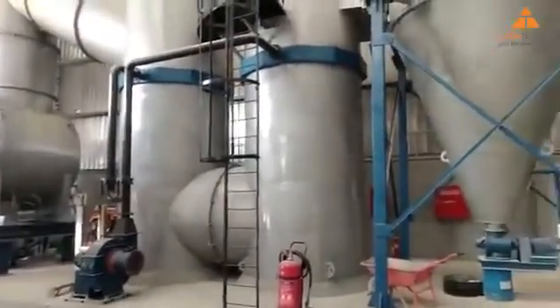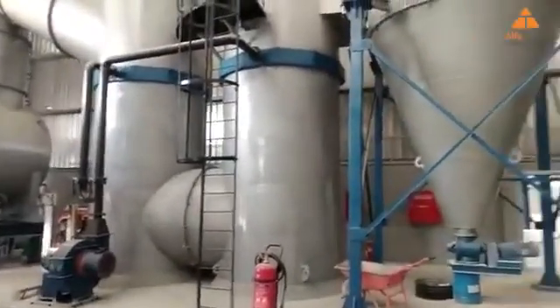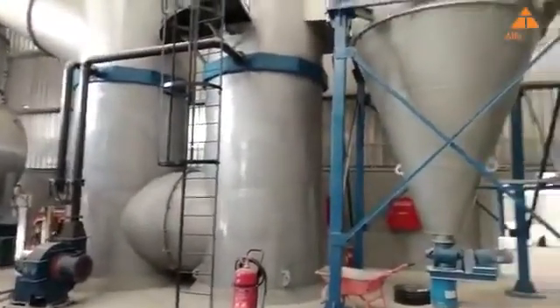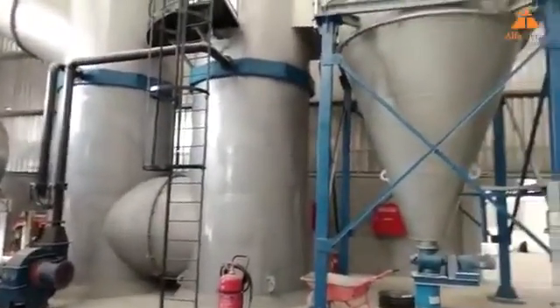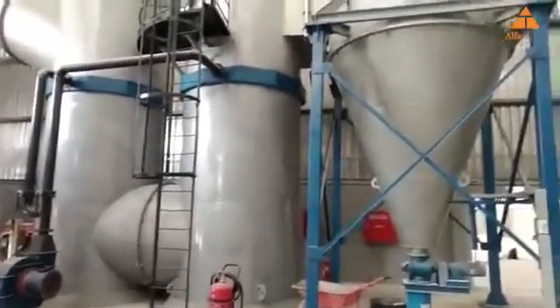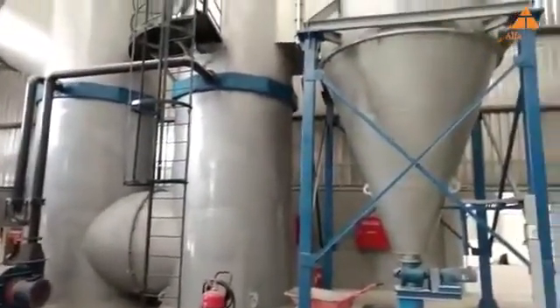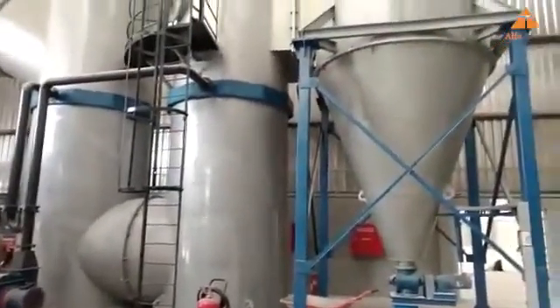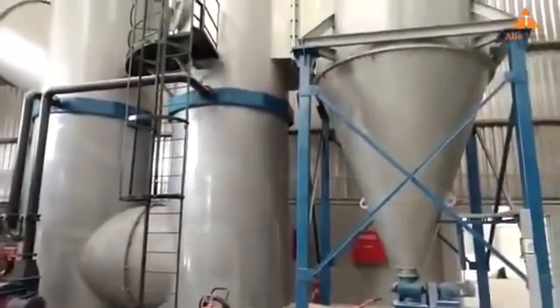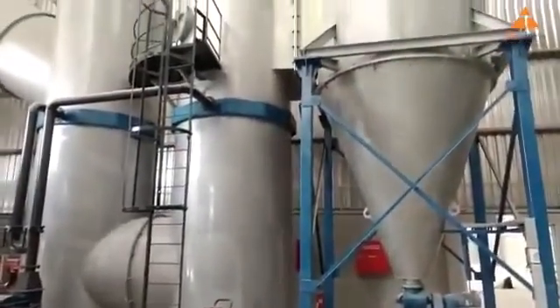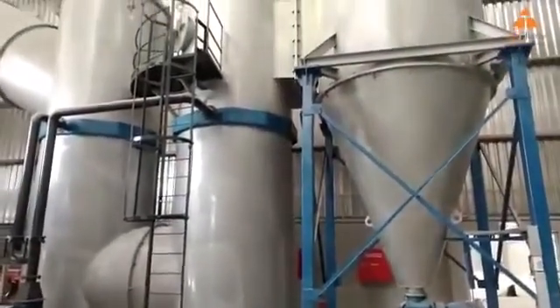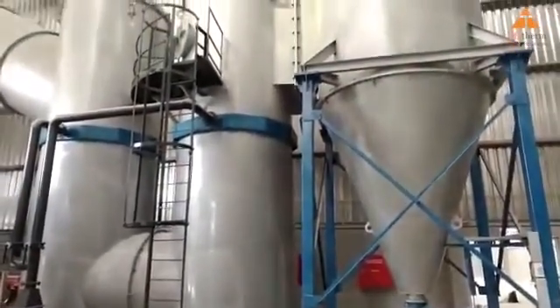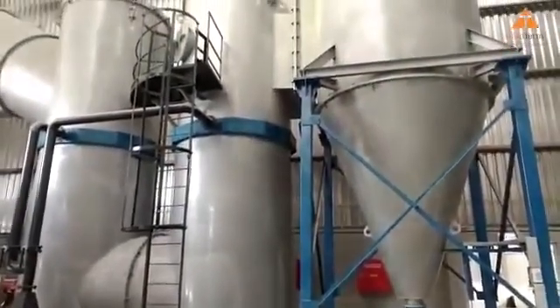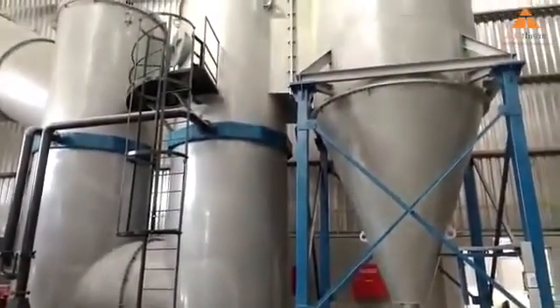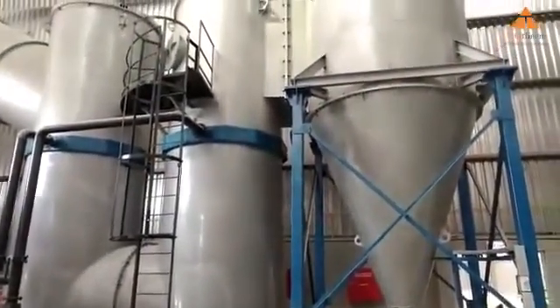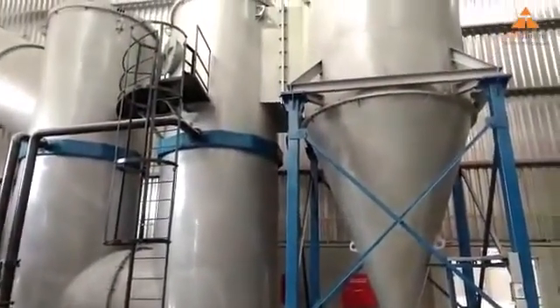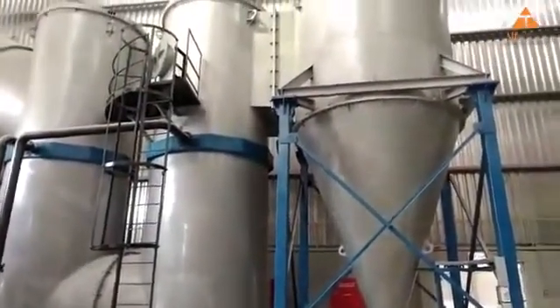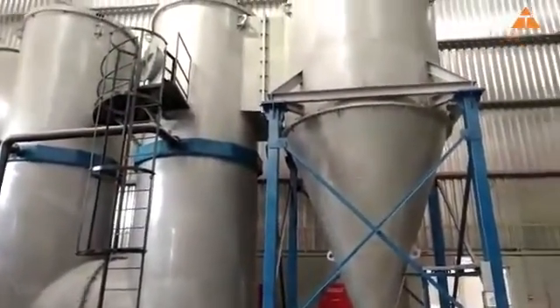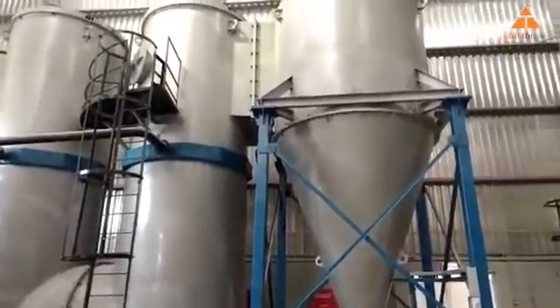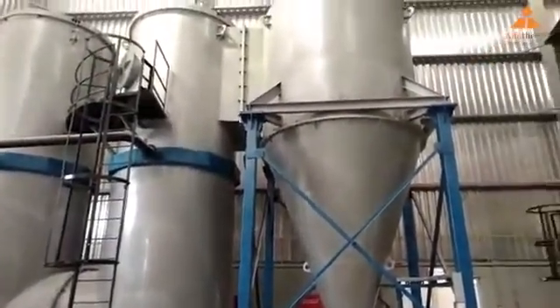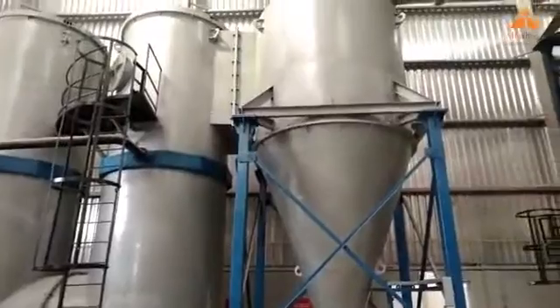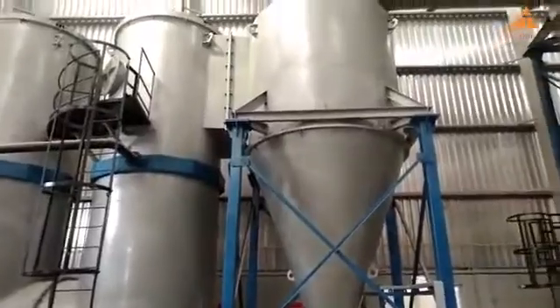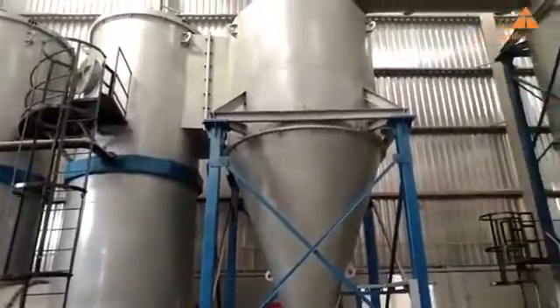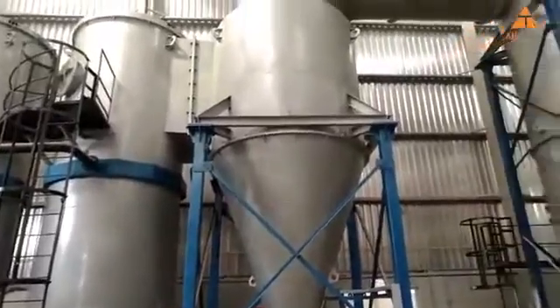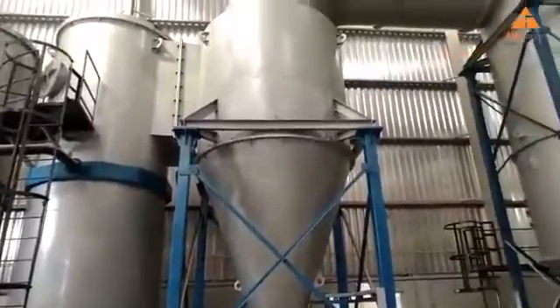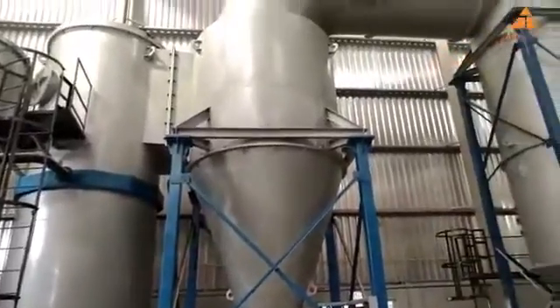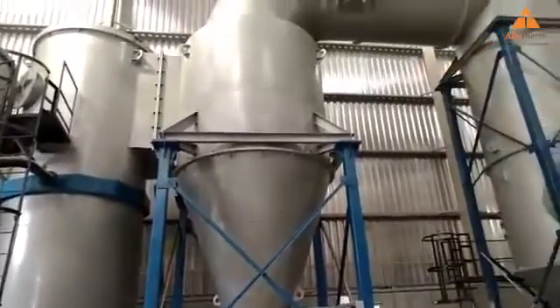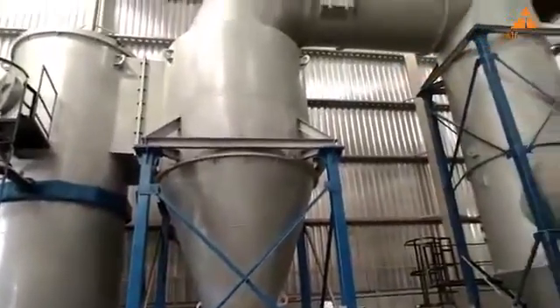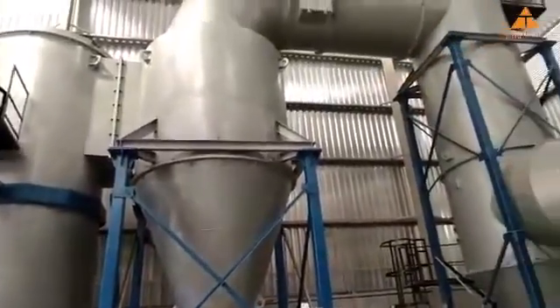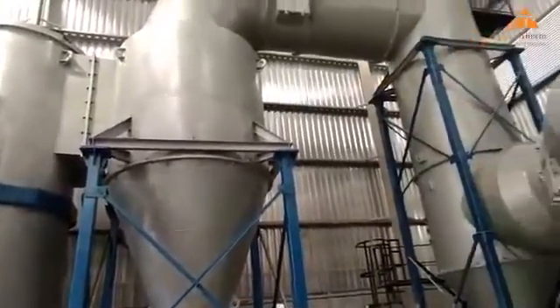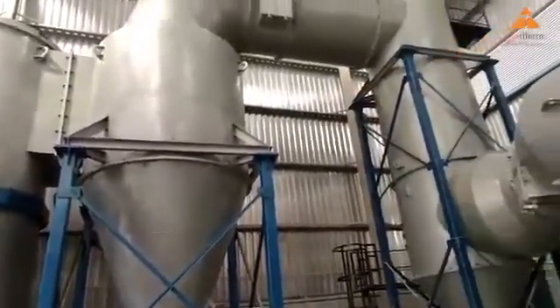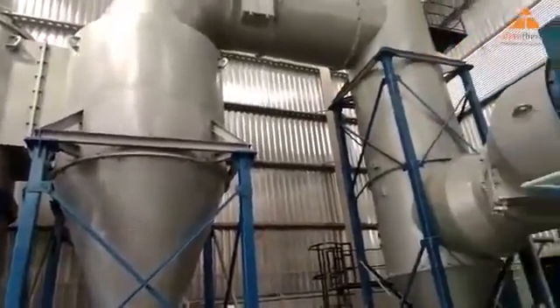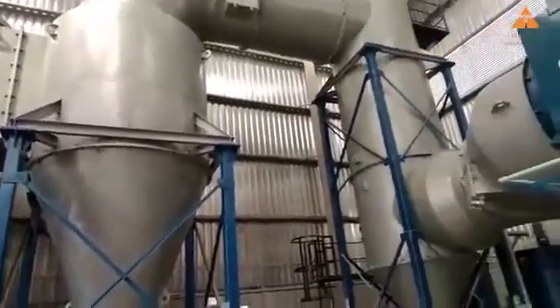Then gases pass through this conical shaped collector unit, which uses centrifugal force to separate the particulate matter.